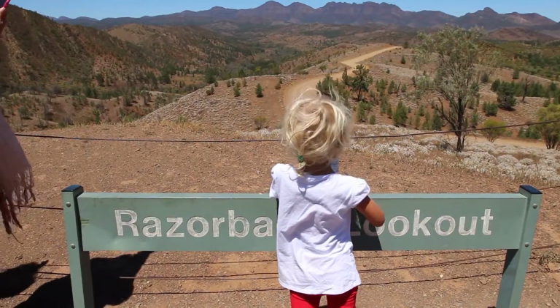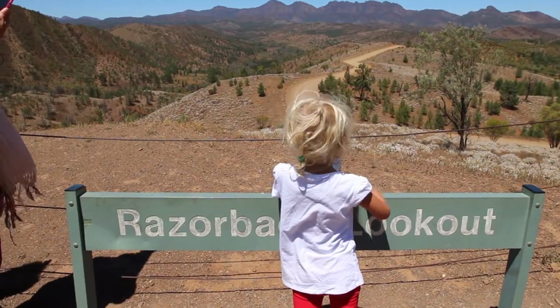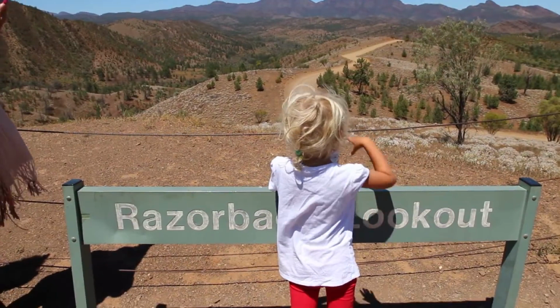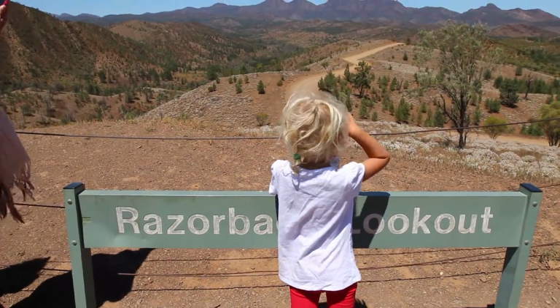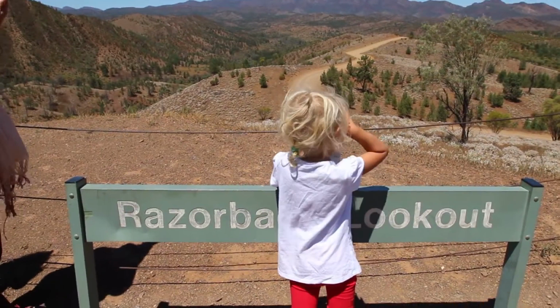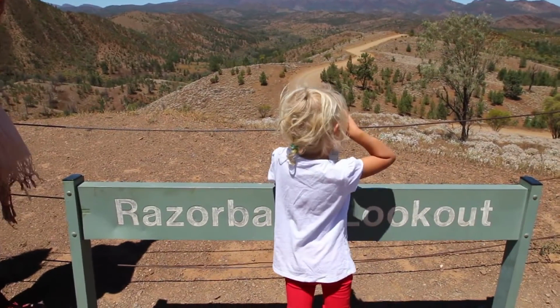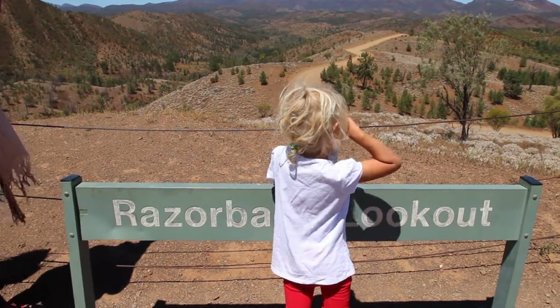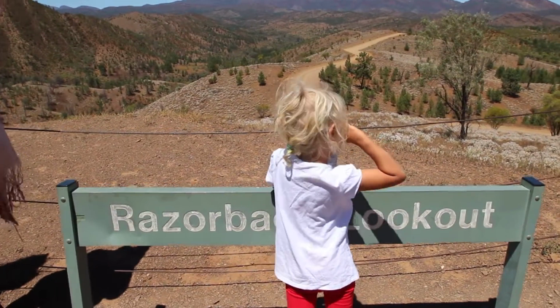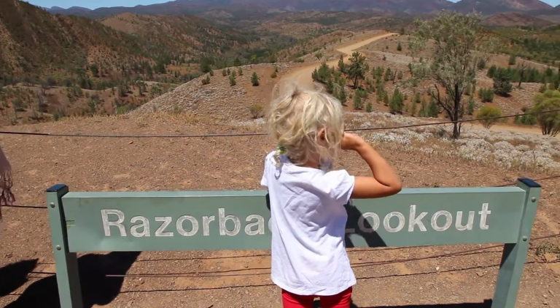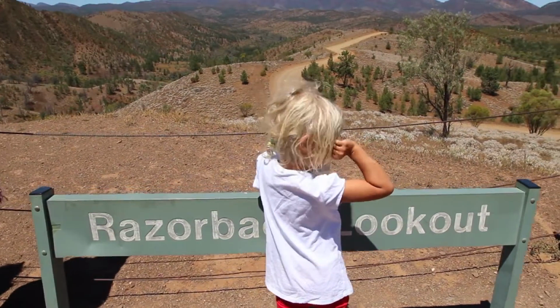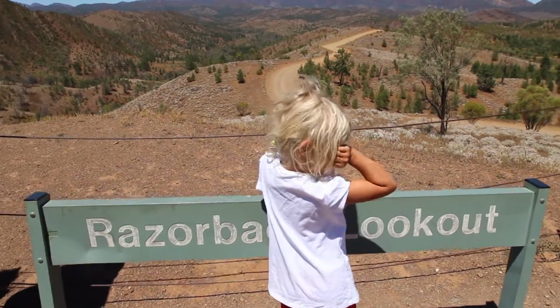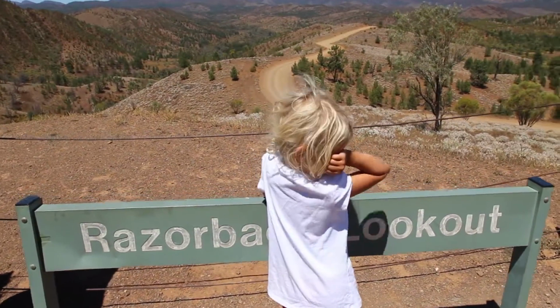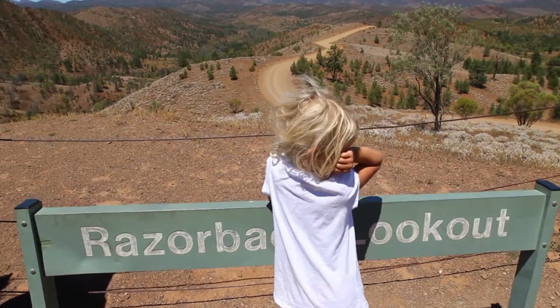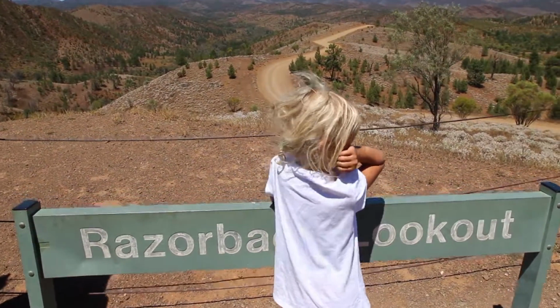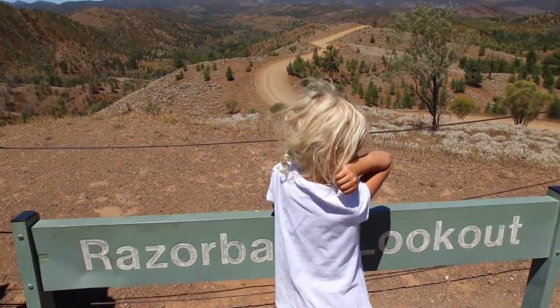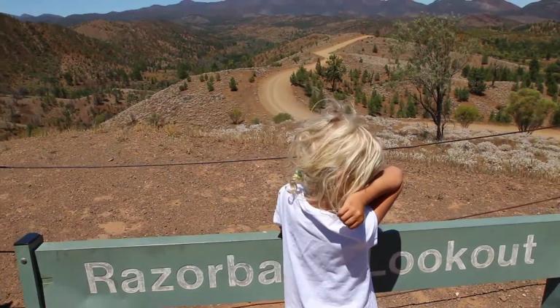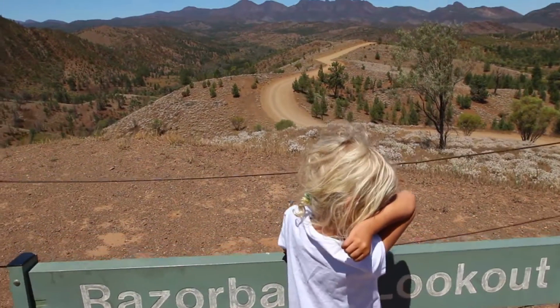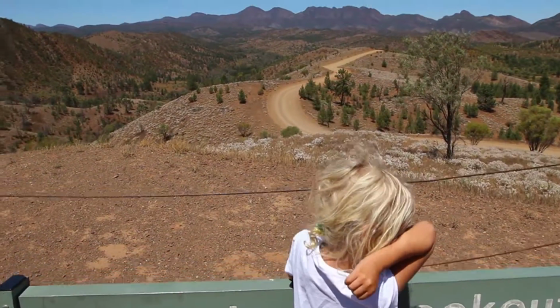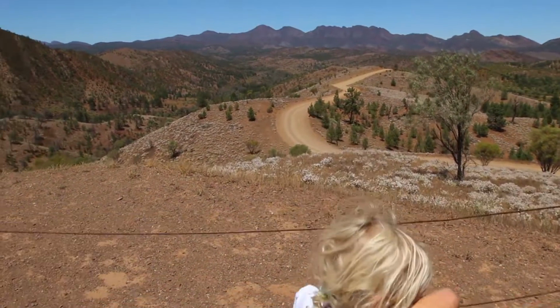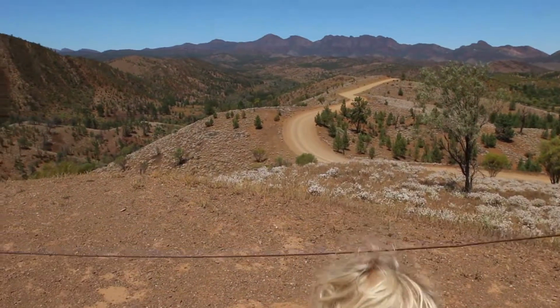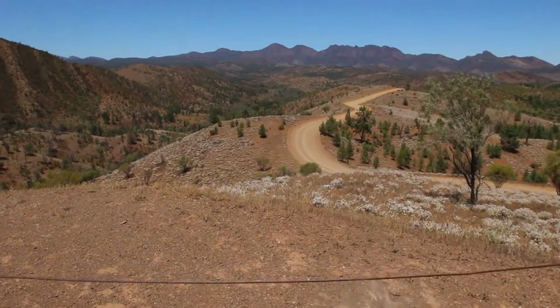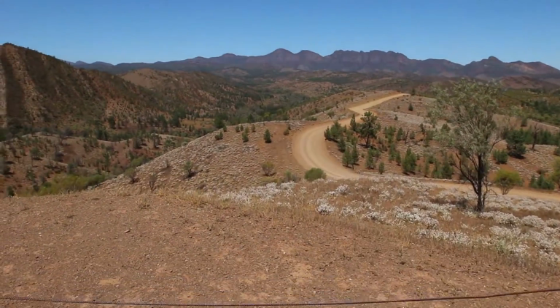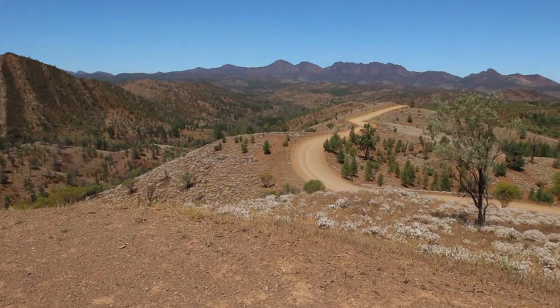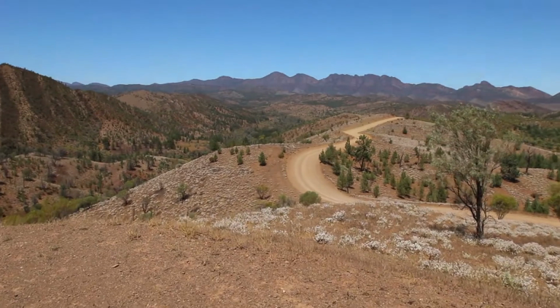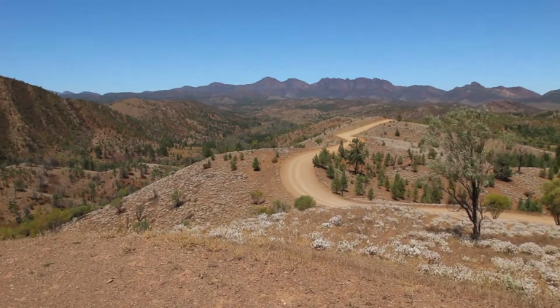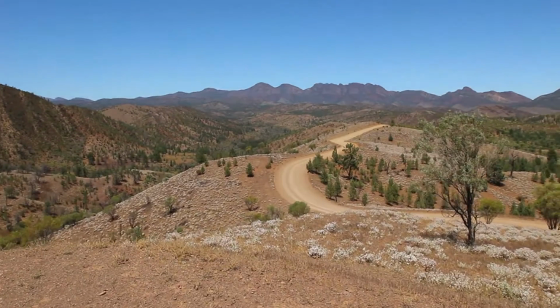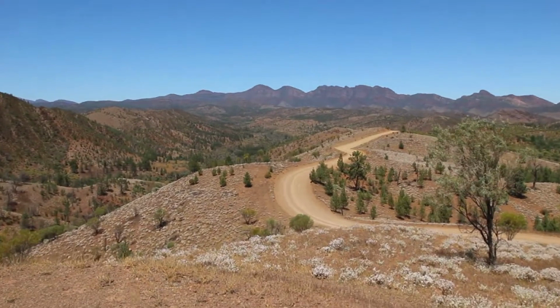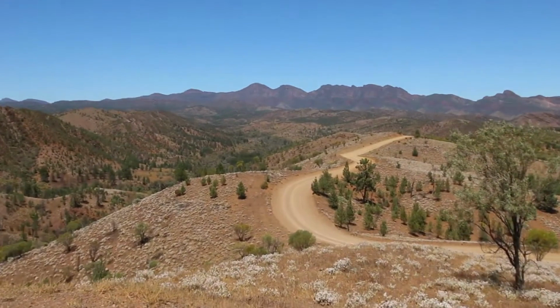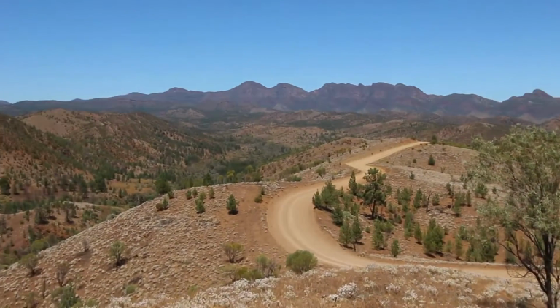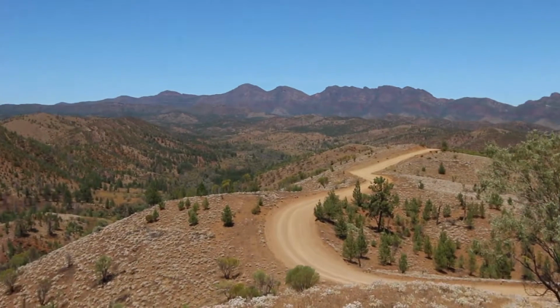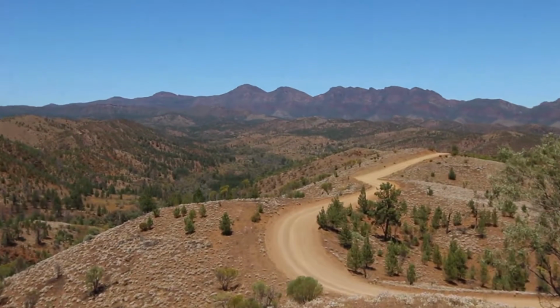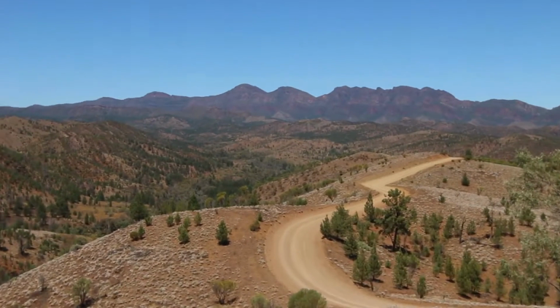They call this the Razorback Lookout. Hey Savannah — if you zoom in, you can see it clearly.